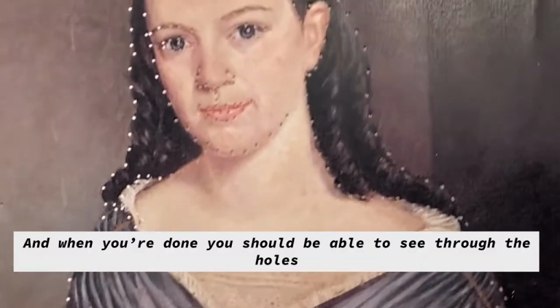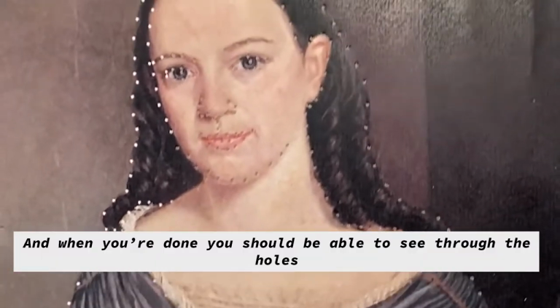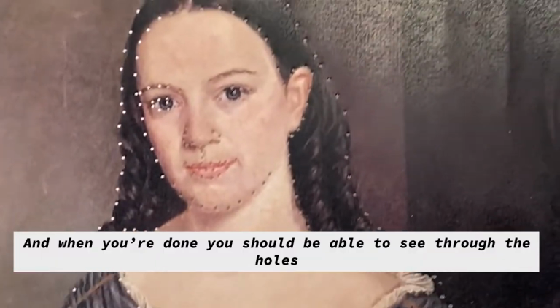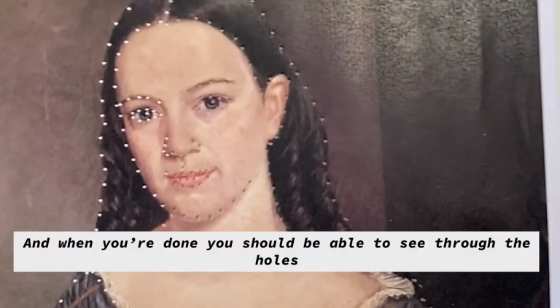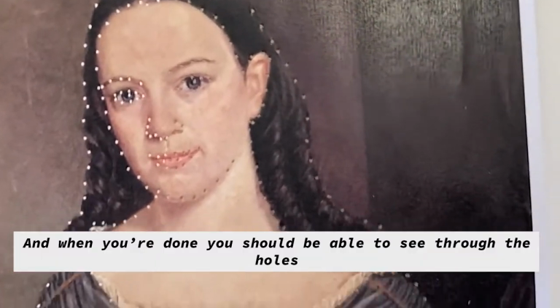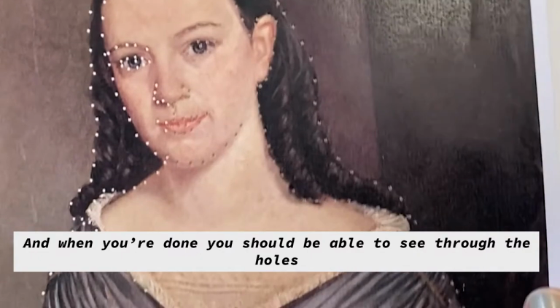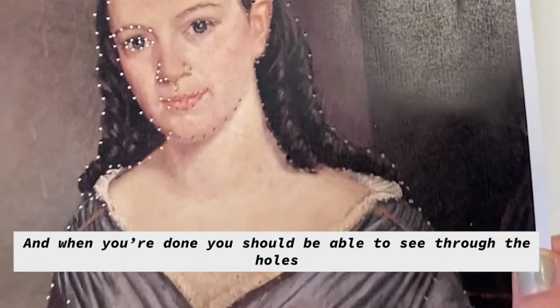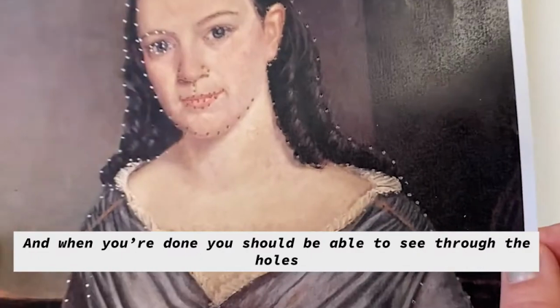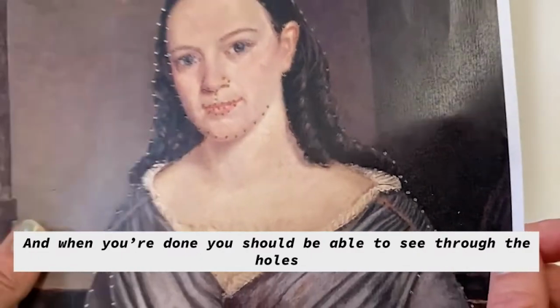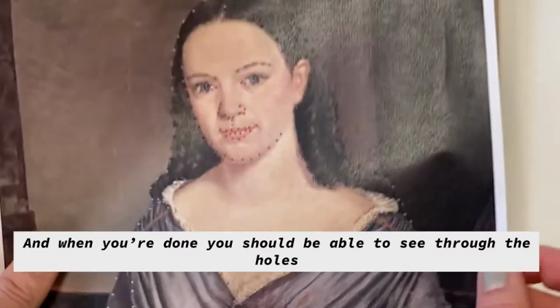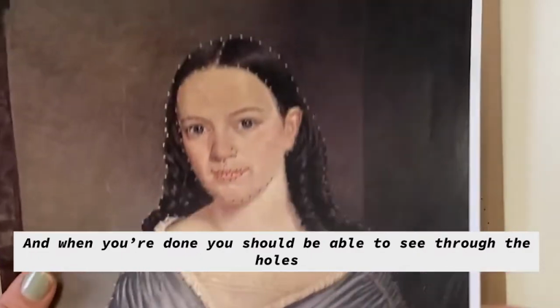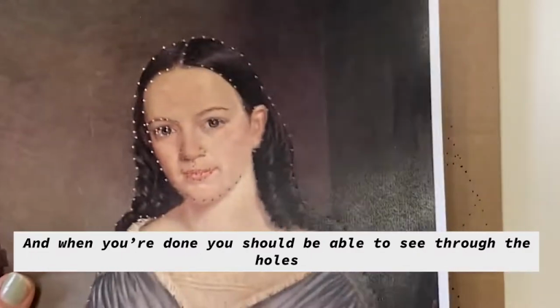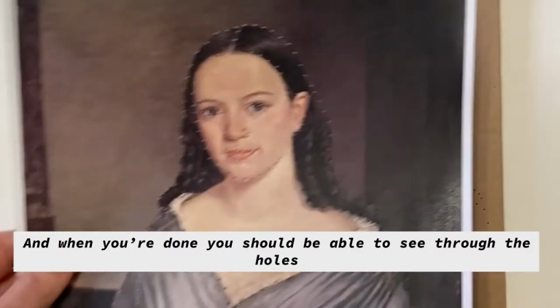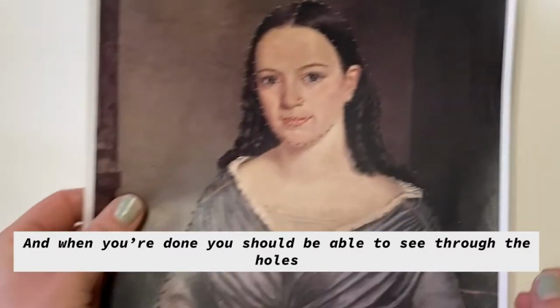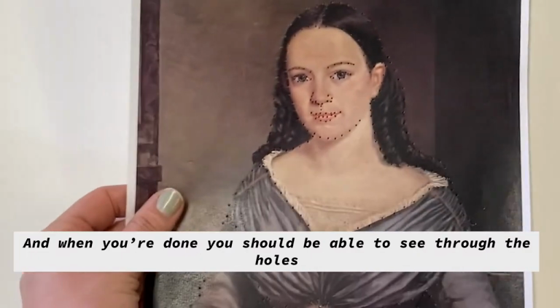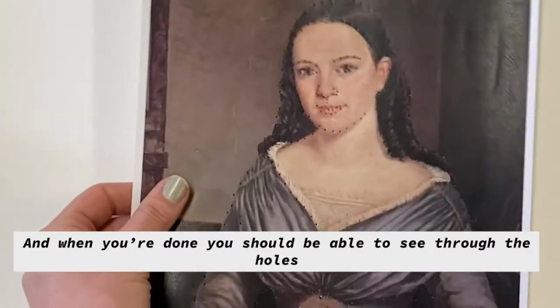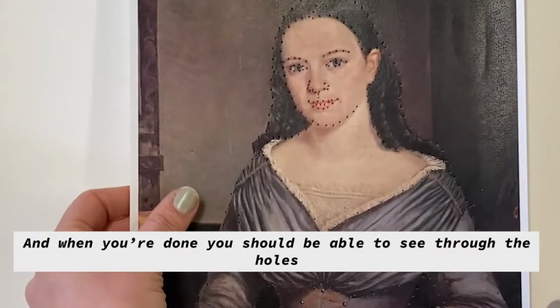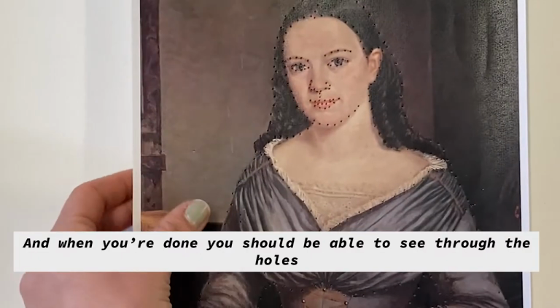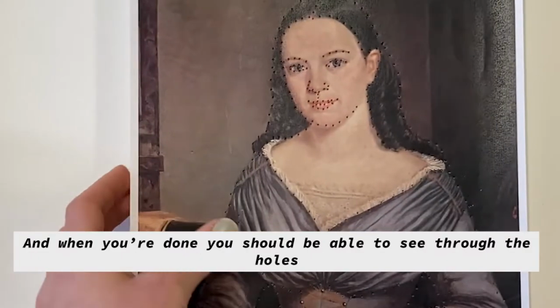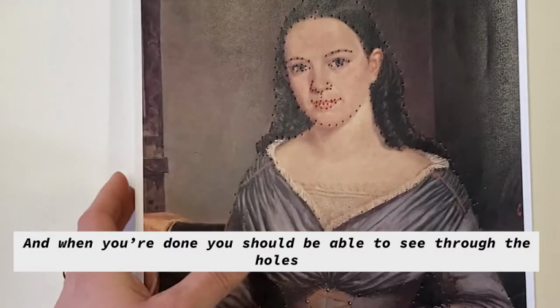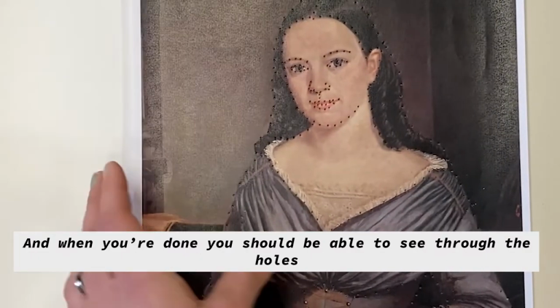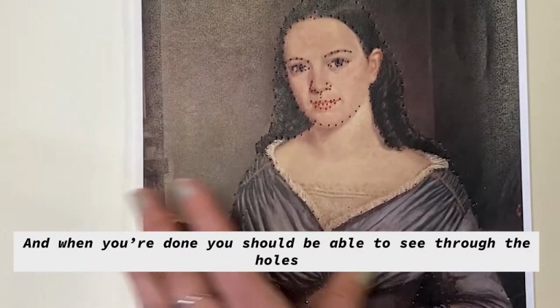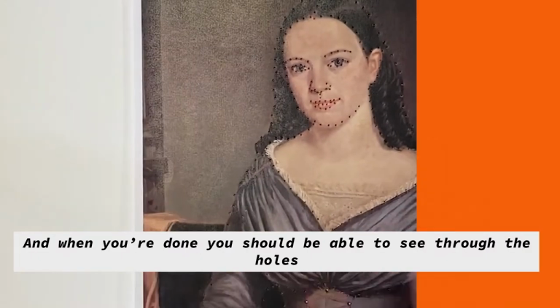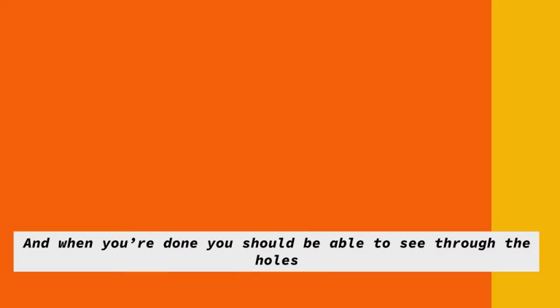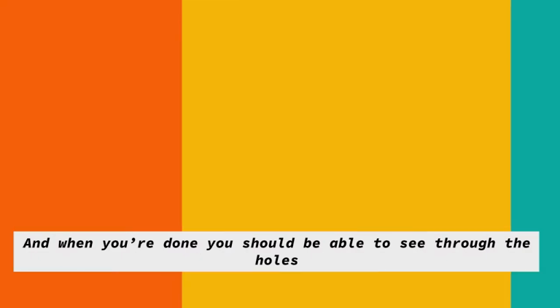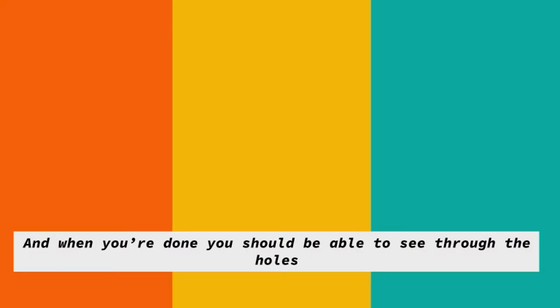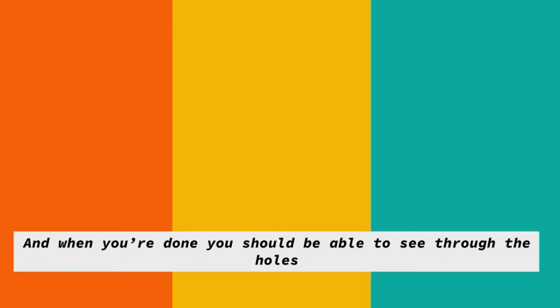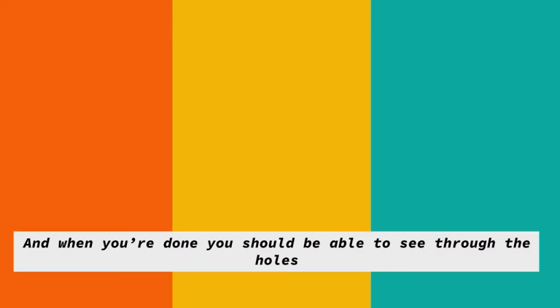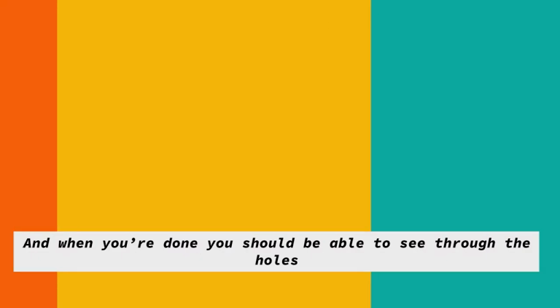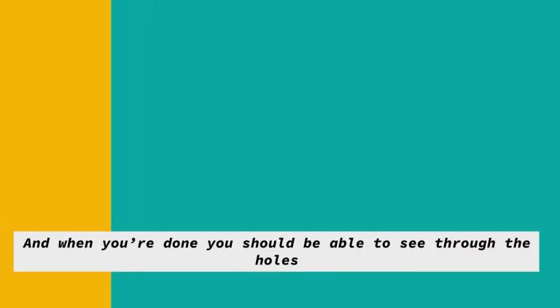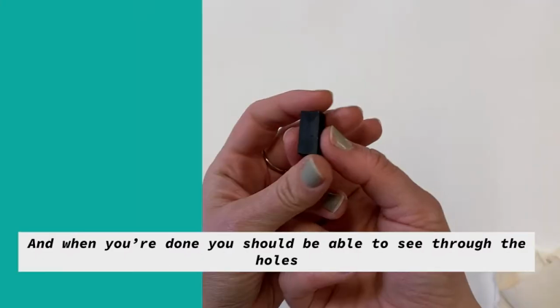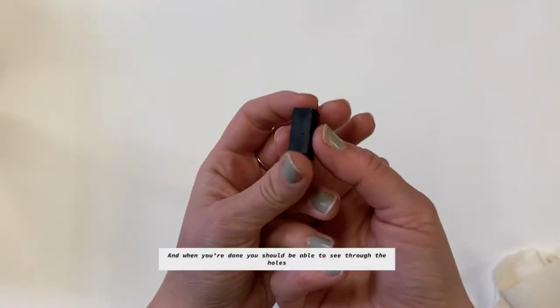When you're done, you should be able to see through the holes — see light shining through.